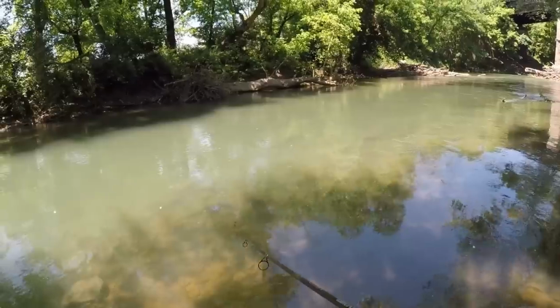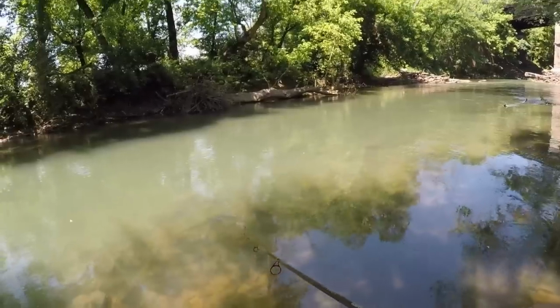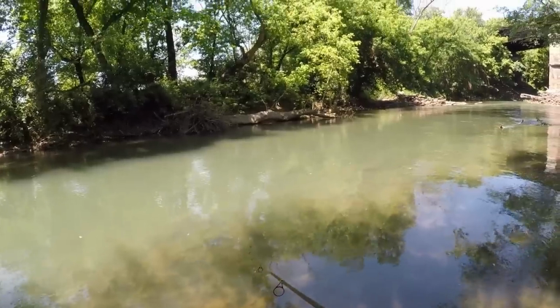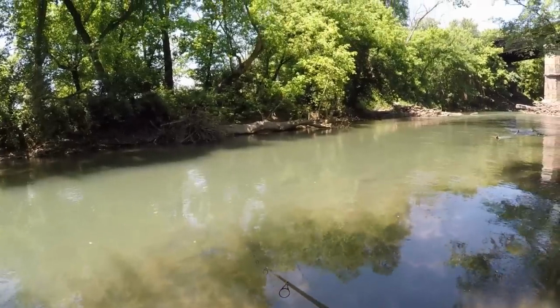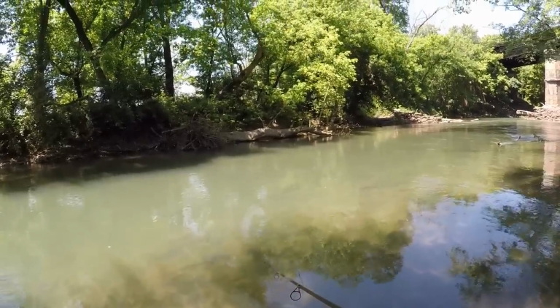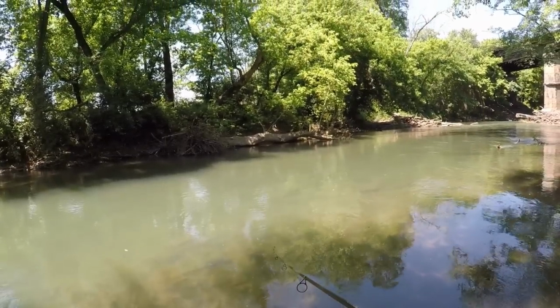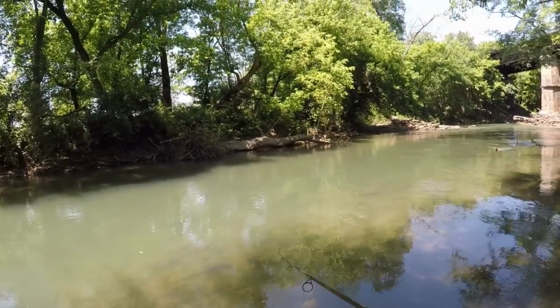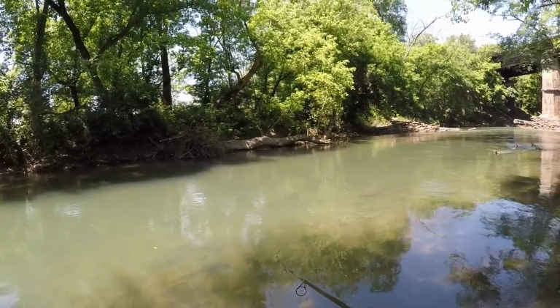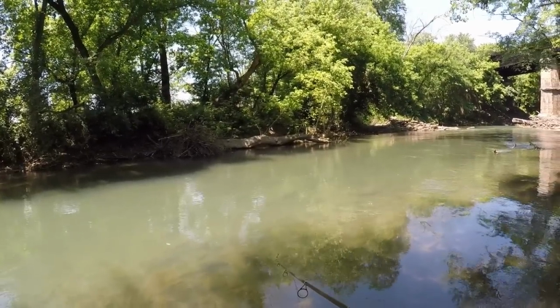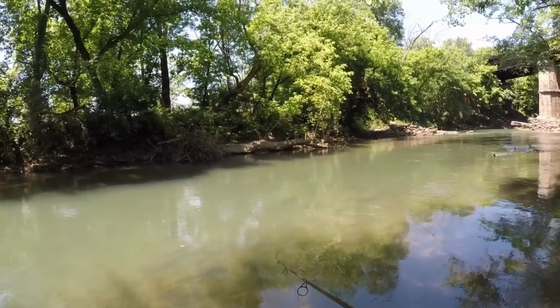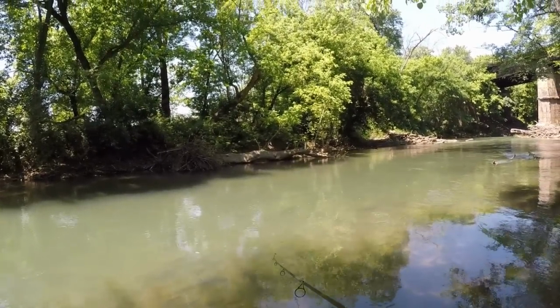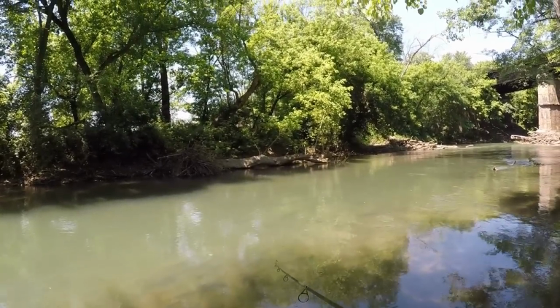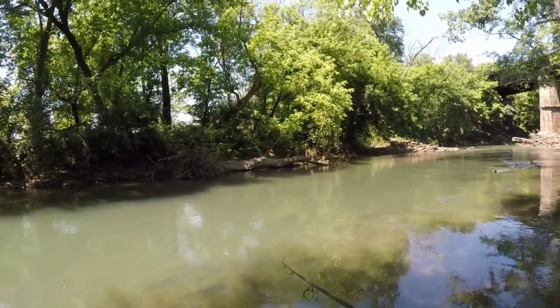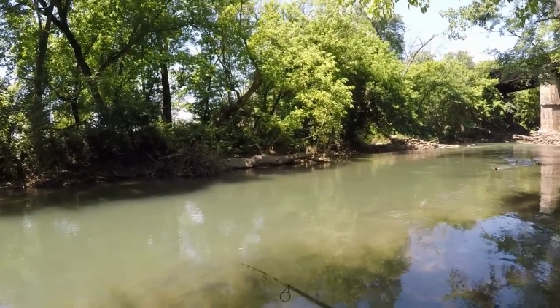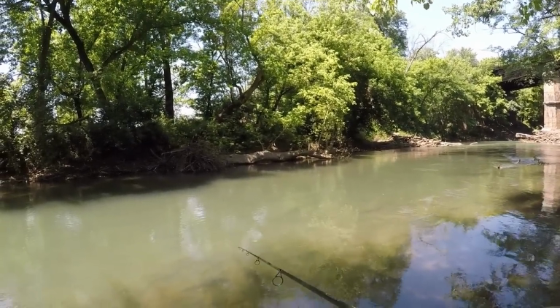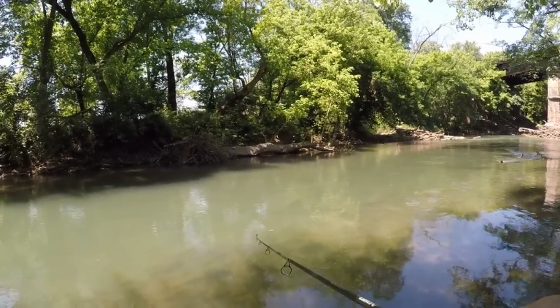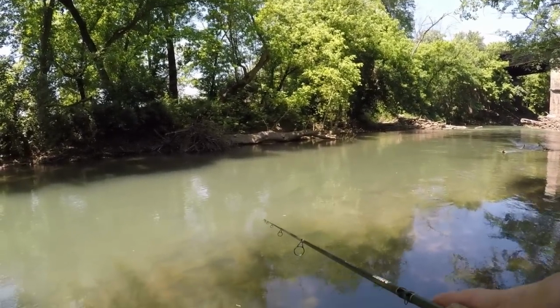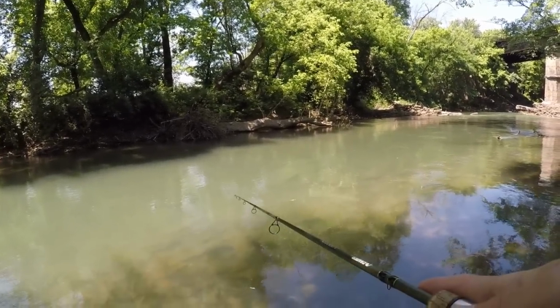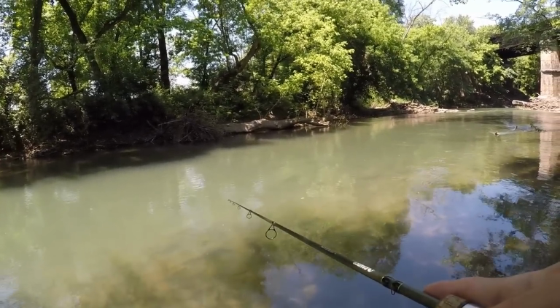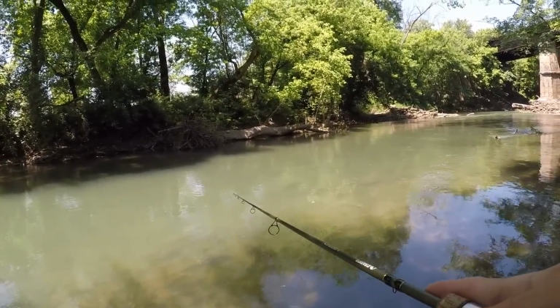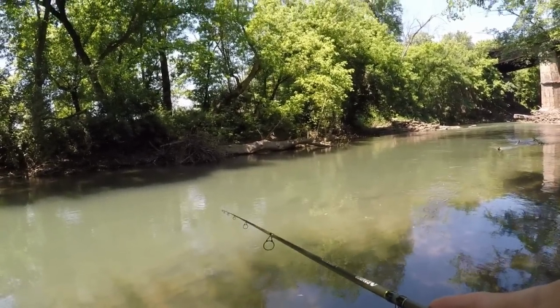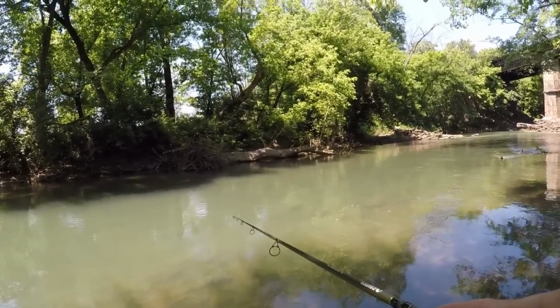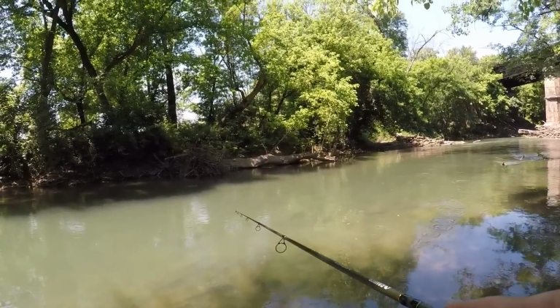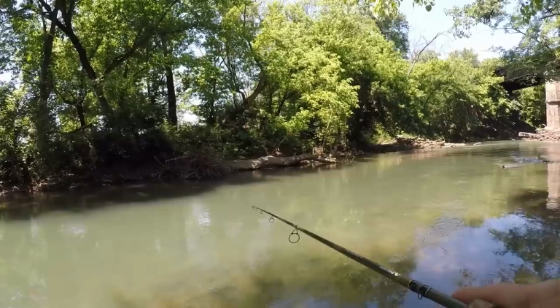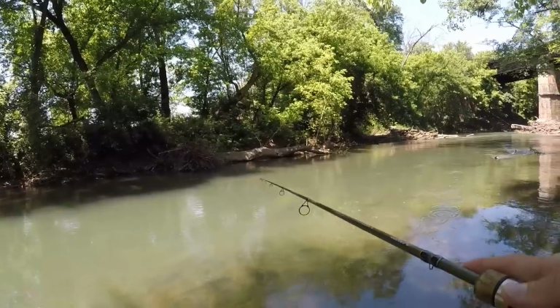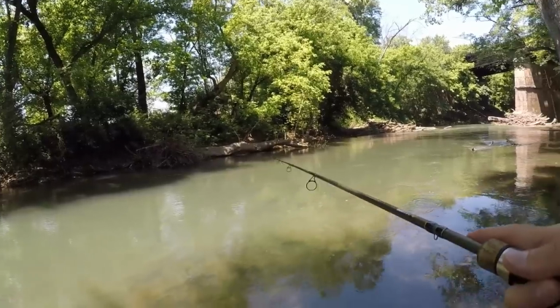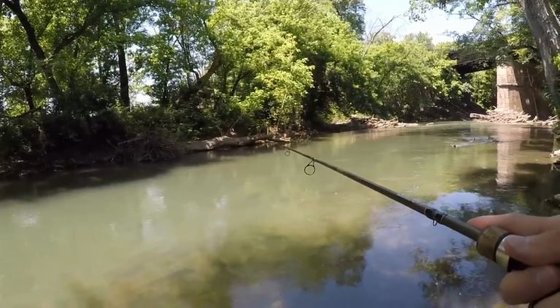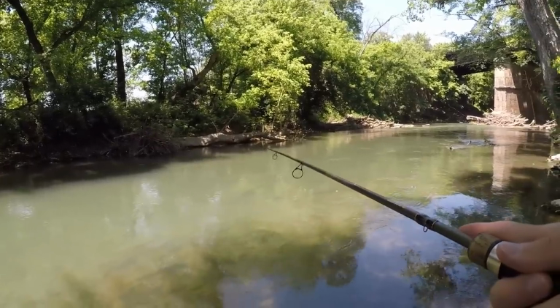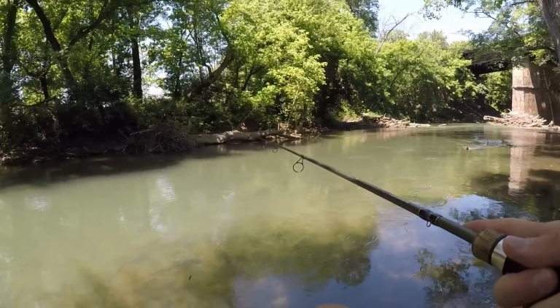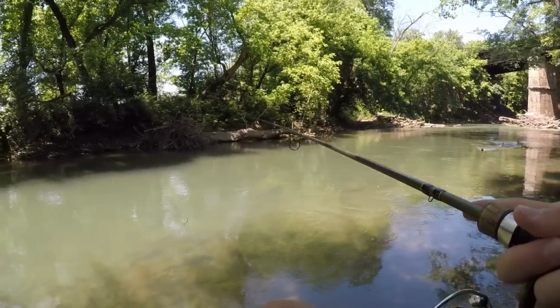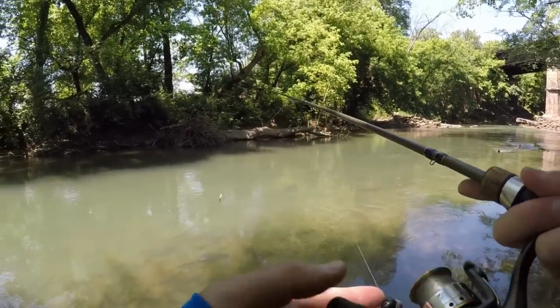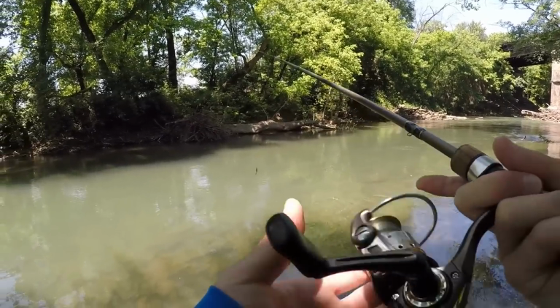I just found out where that trout was — he's over there in that shade, right by that log. He just came out and flashed at it.